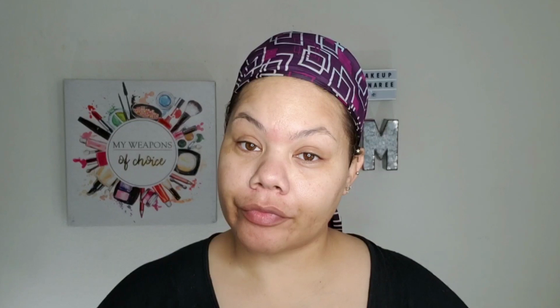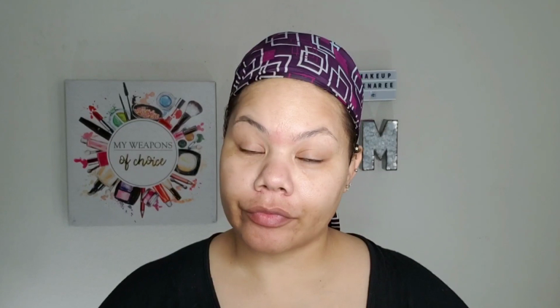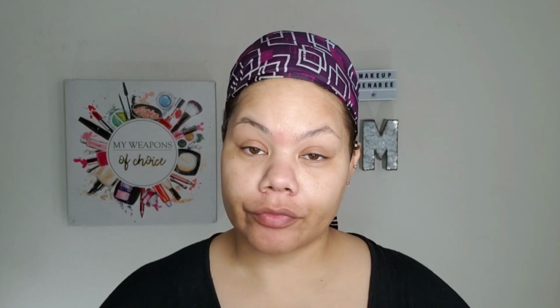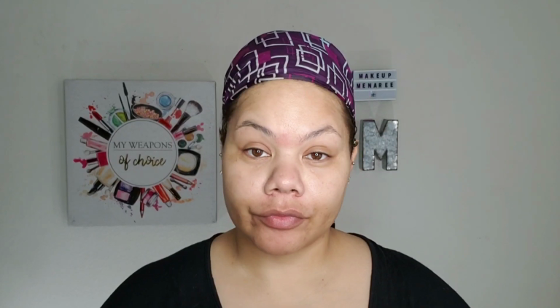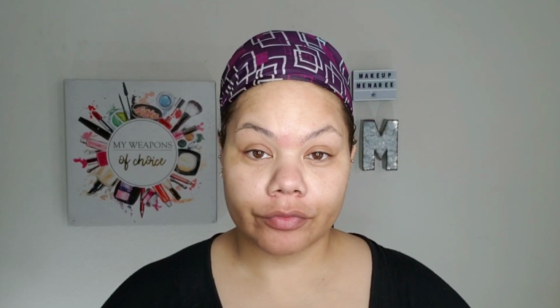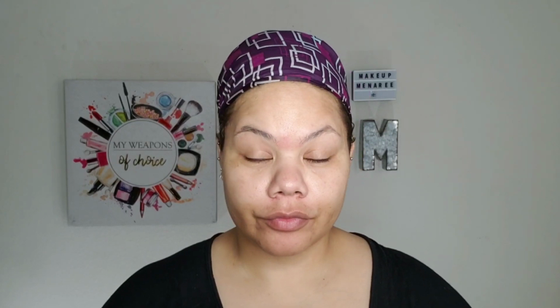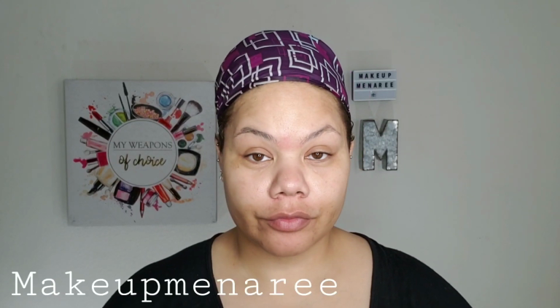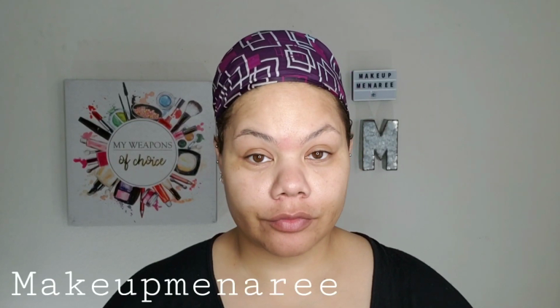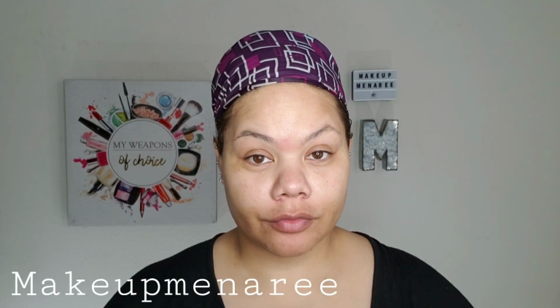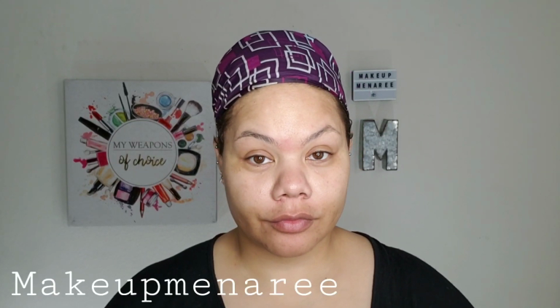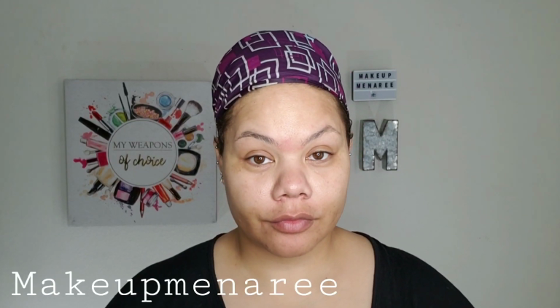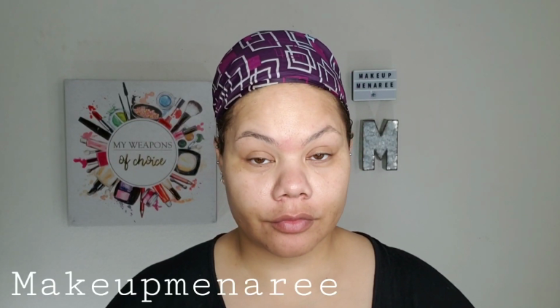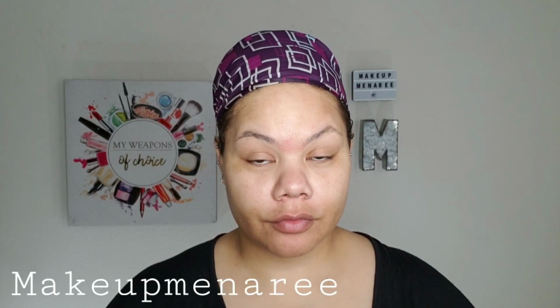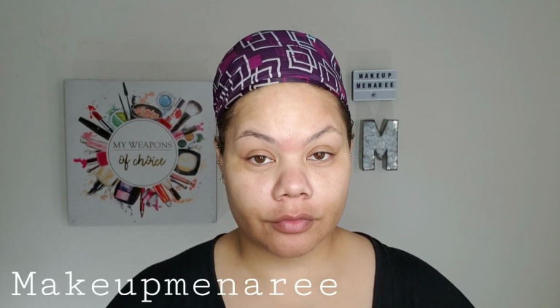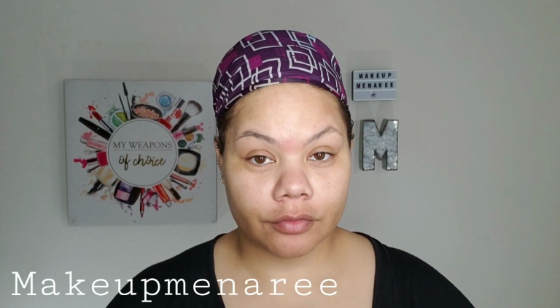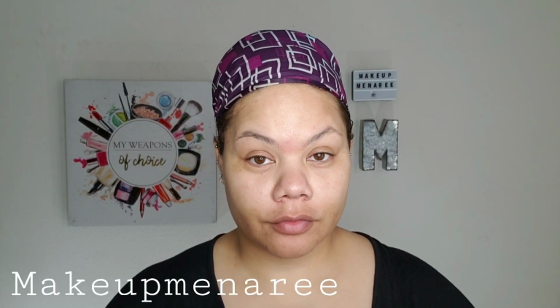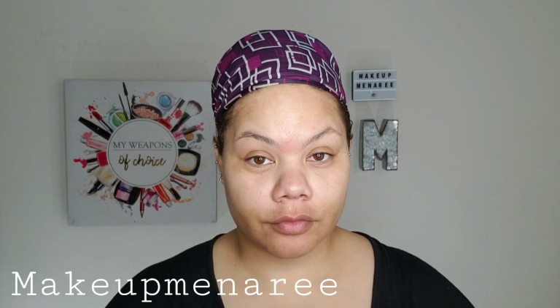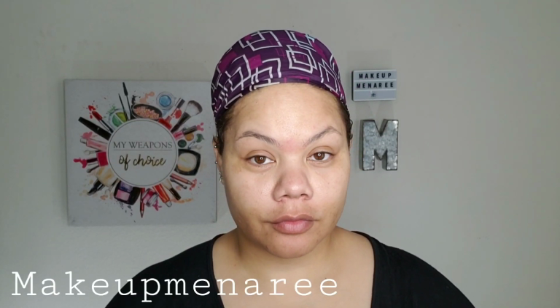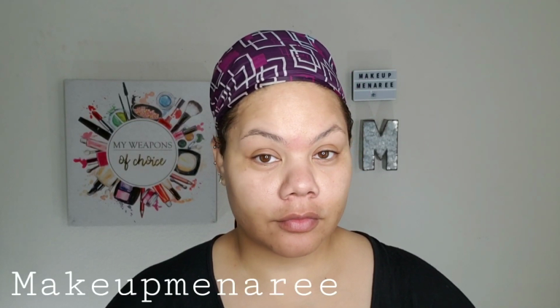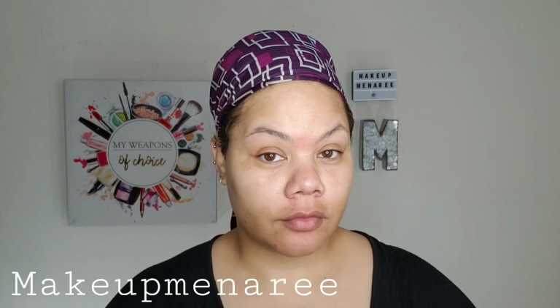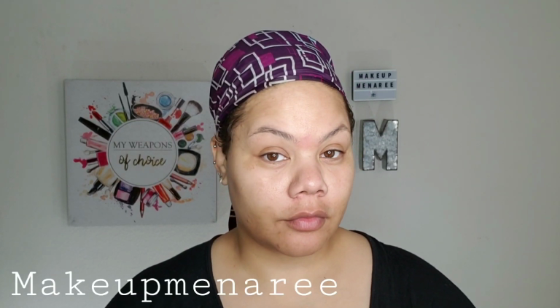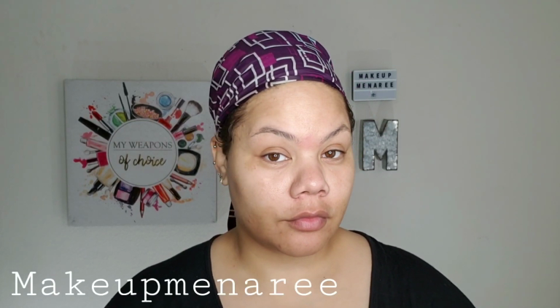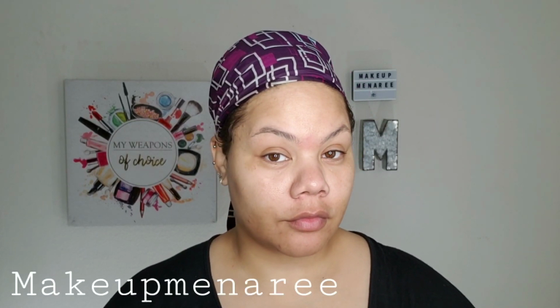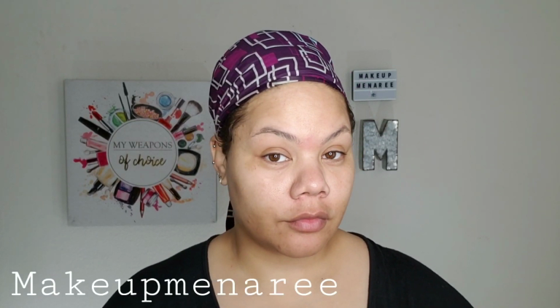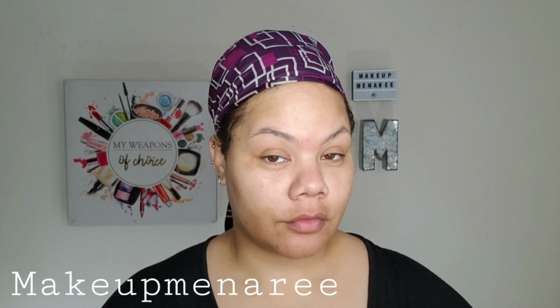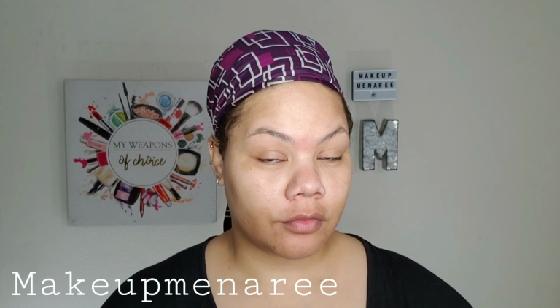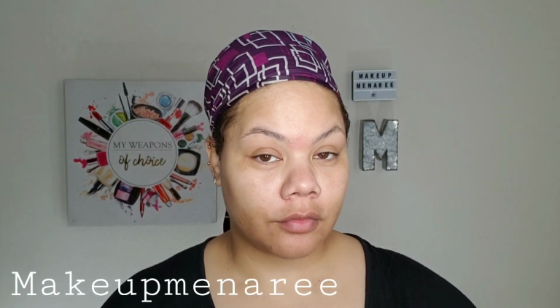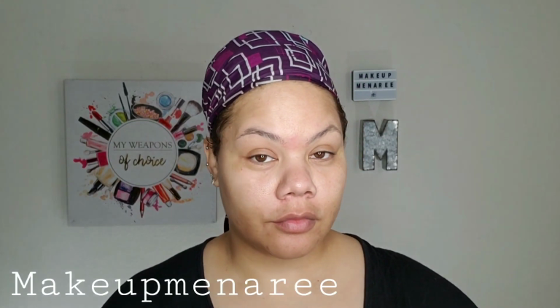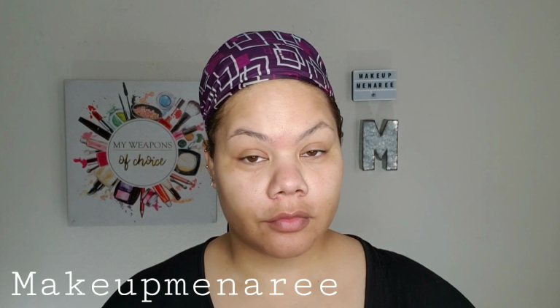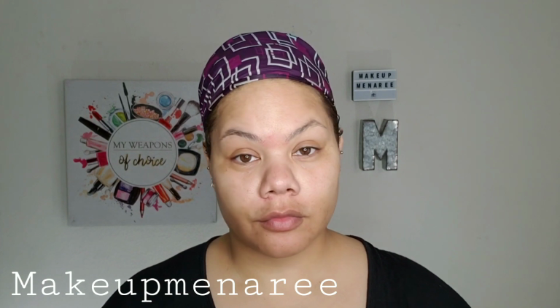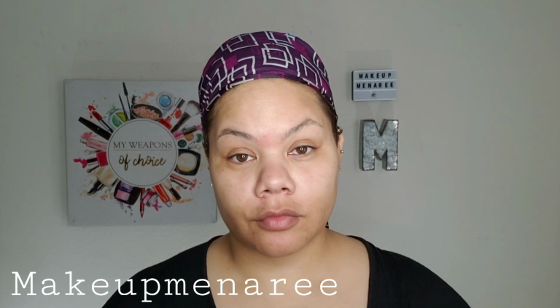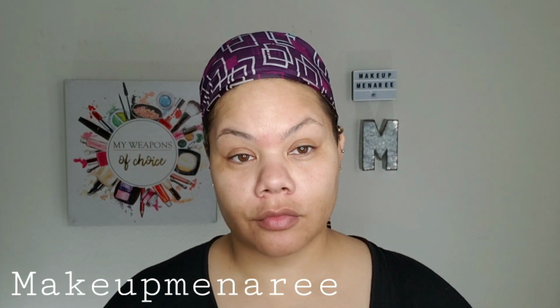Hey everybody, it's Makeup Meena Rhee. Welcome back to my channel. So we're going to go ahead and do another wig and makeup transformation.